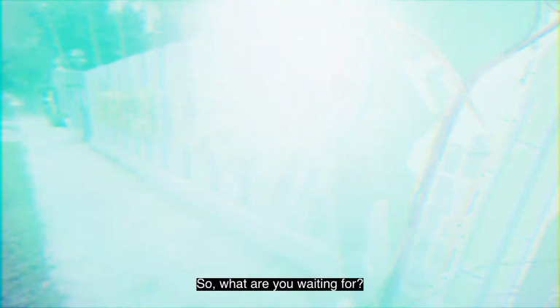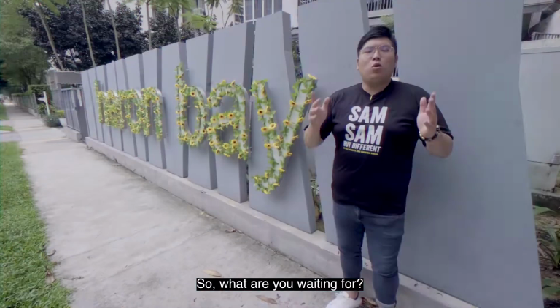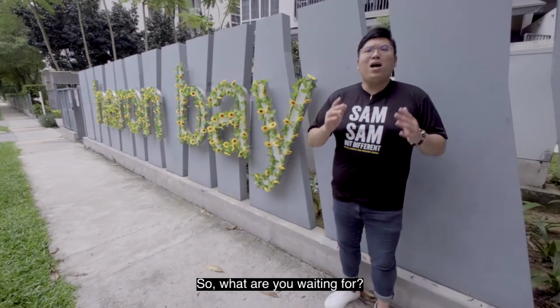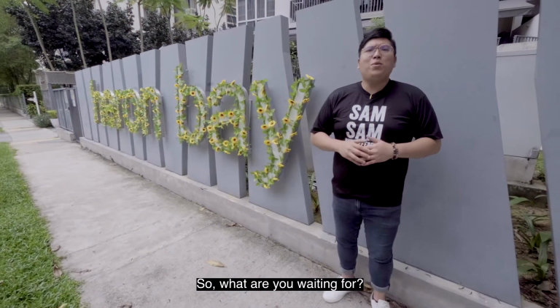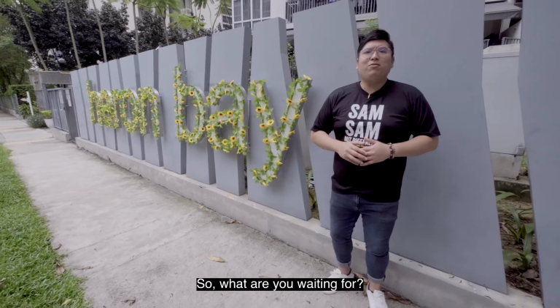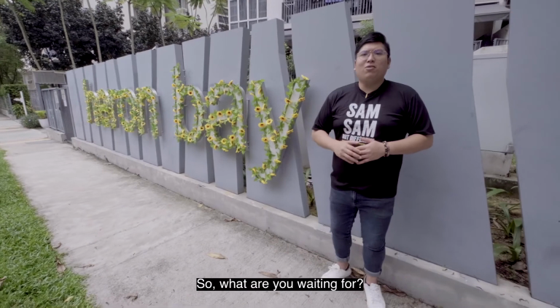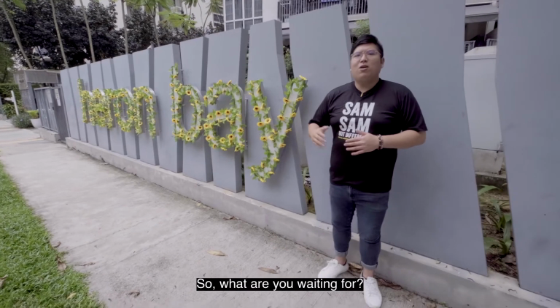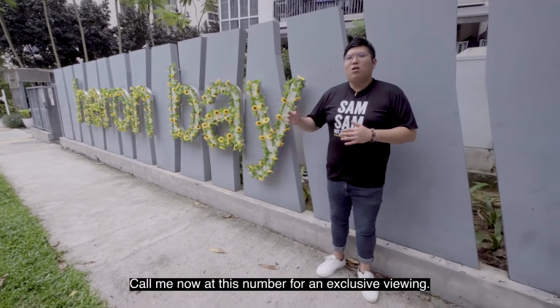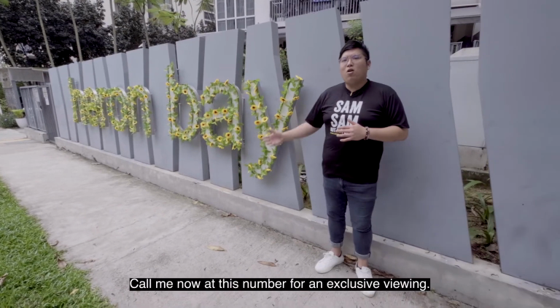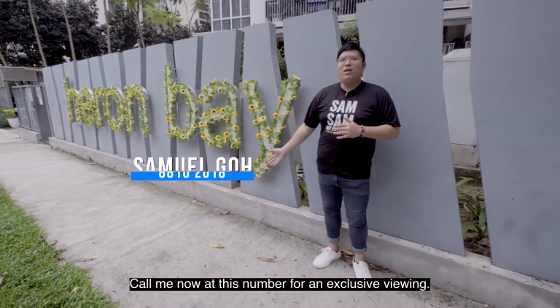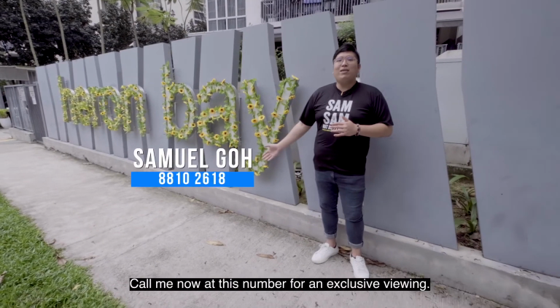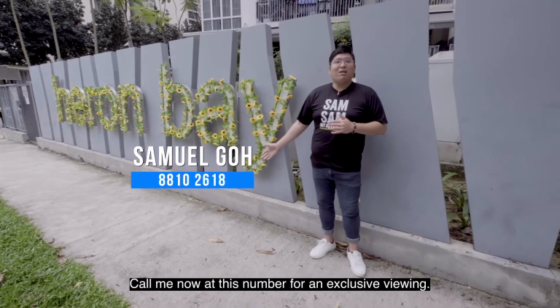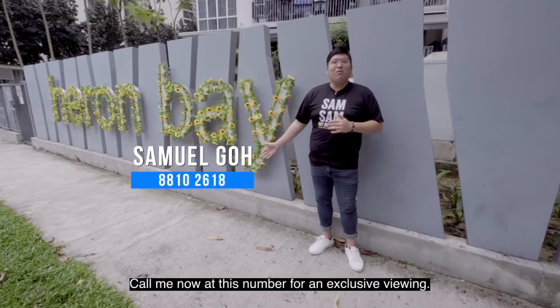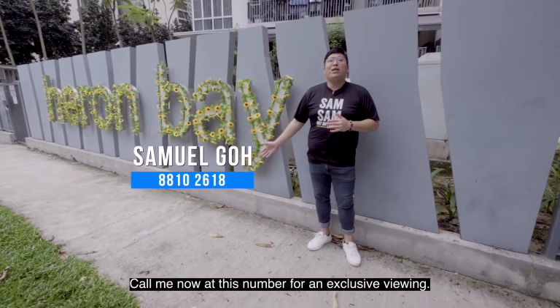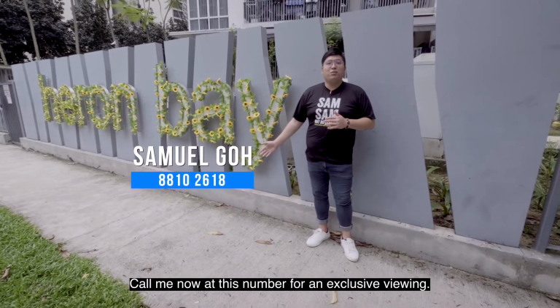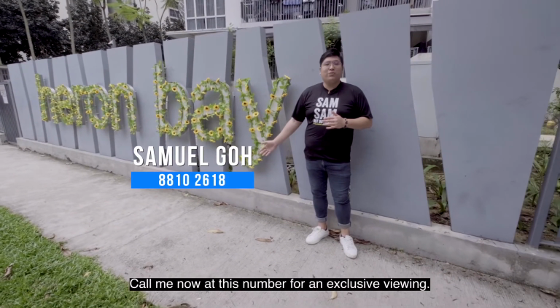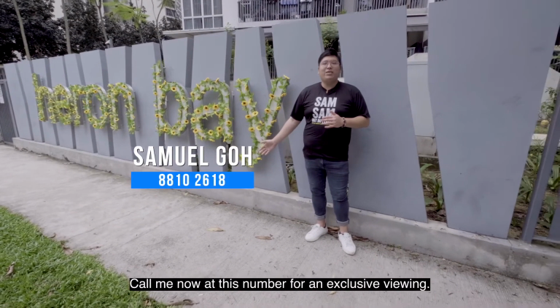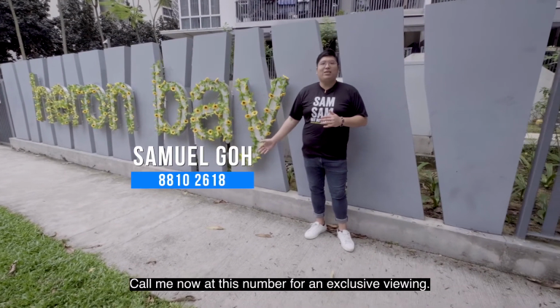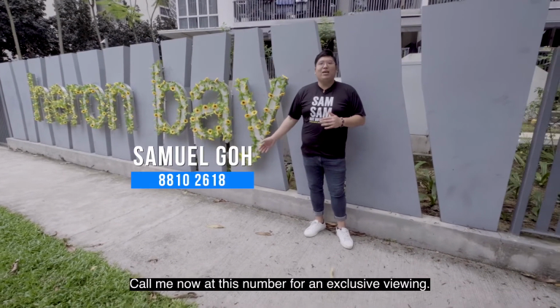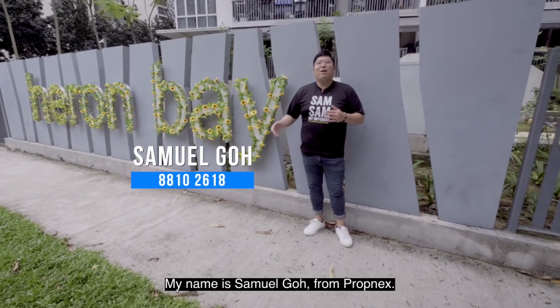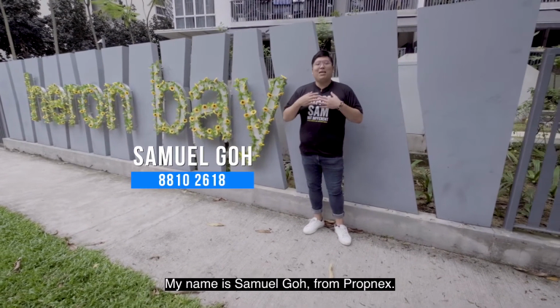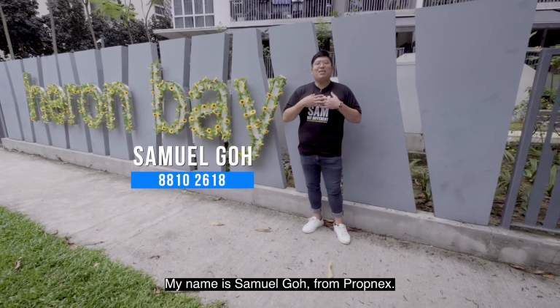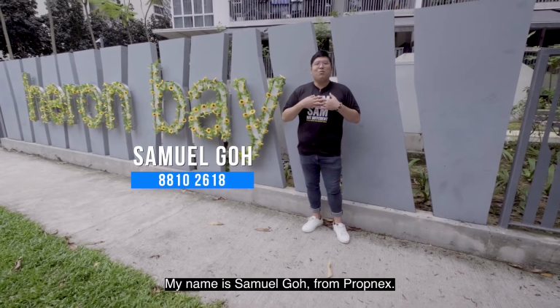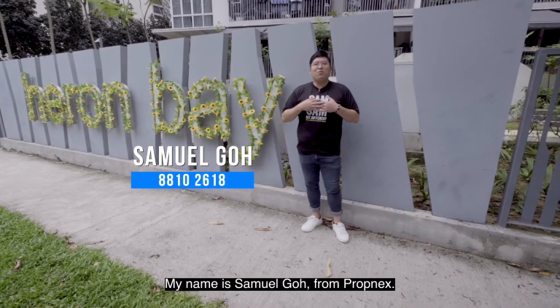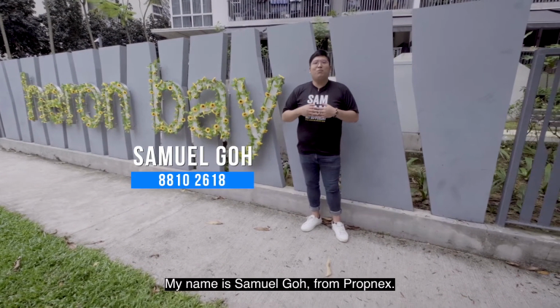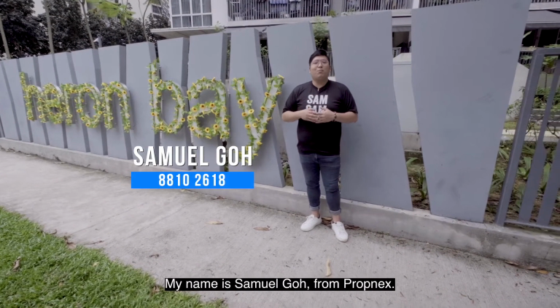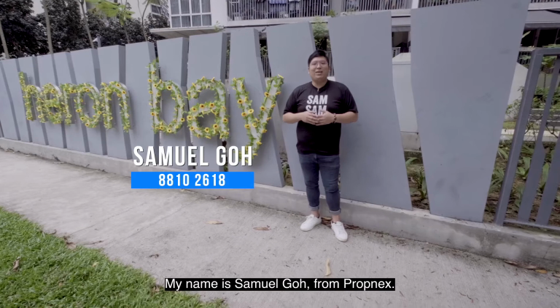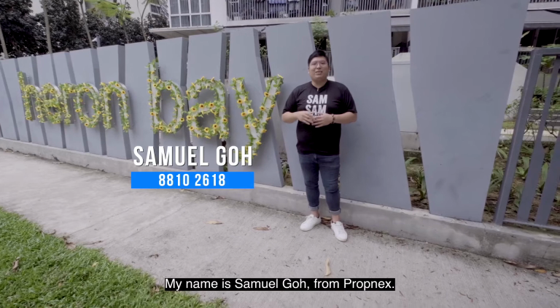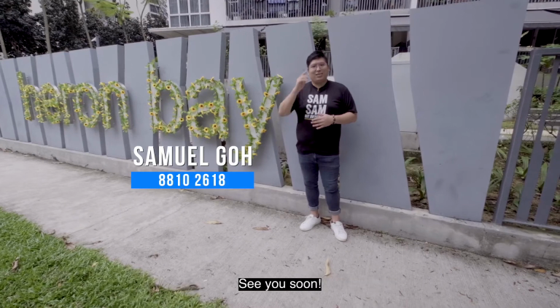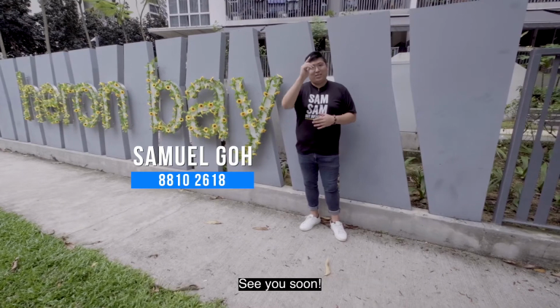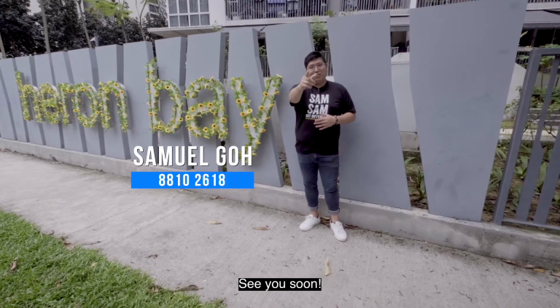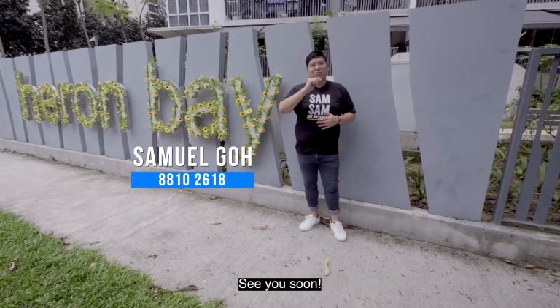So what are you waiting for? Call me now at this number for an exclusive viewing. My name is Samuel Goh from PrognX. See you soon!